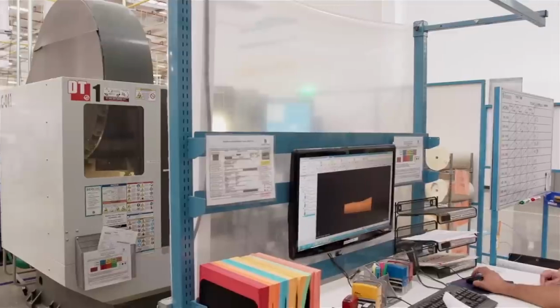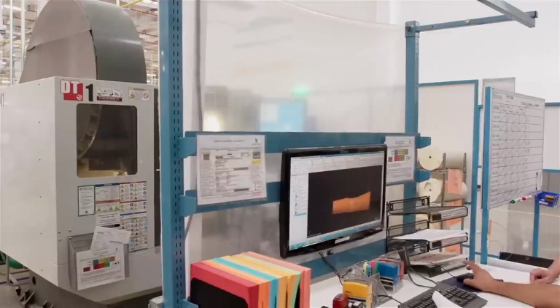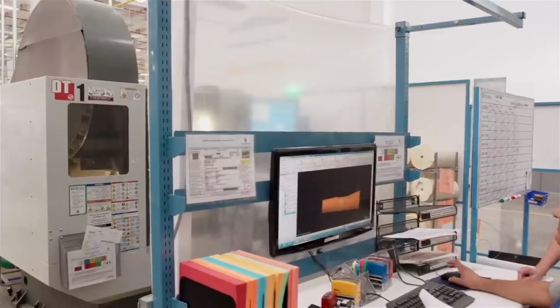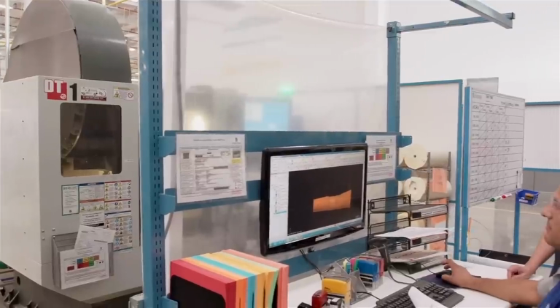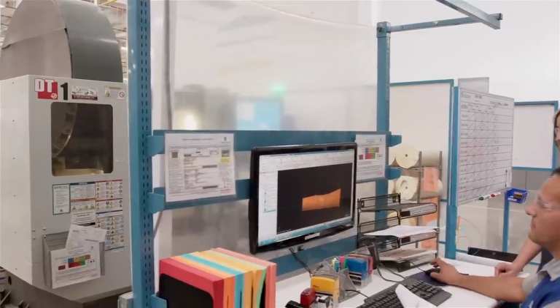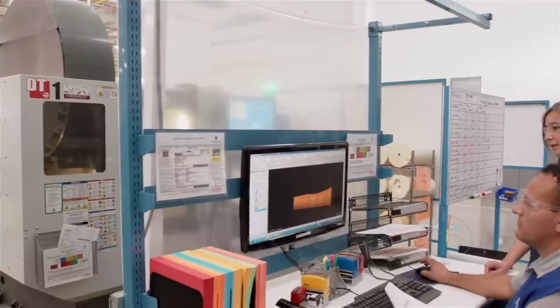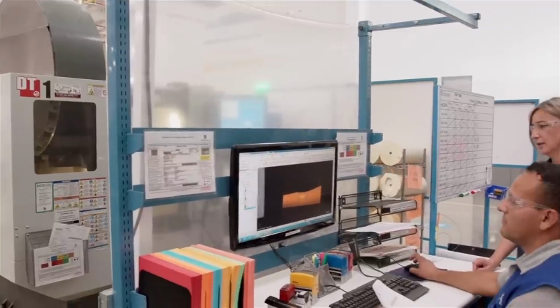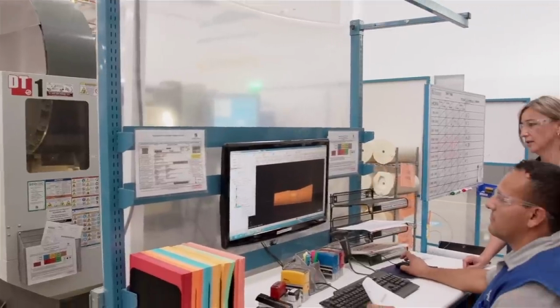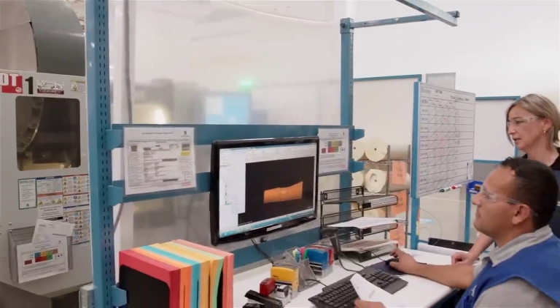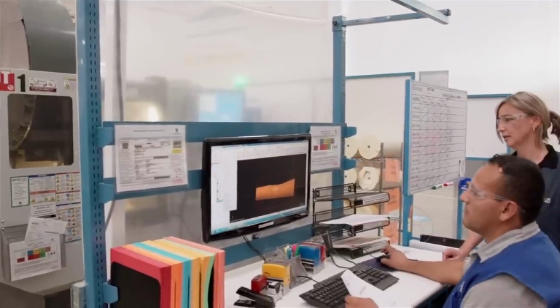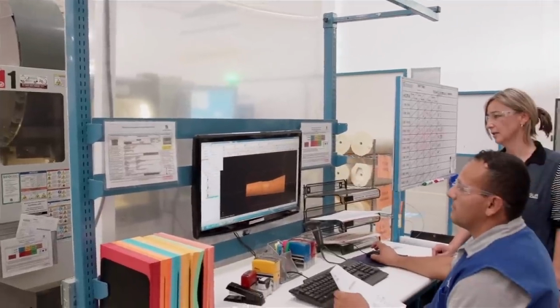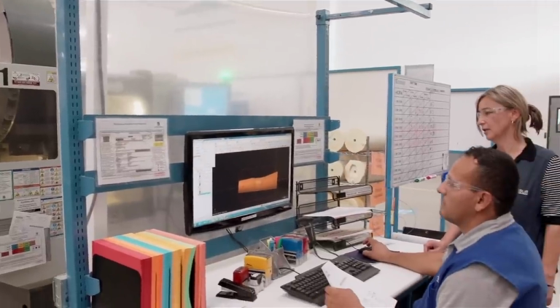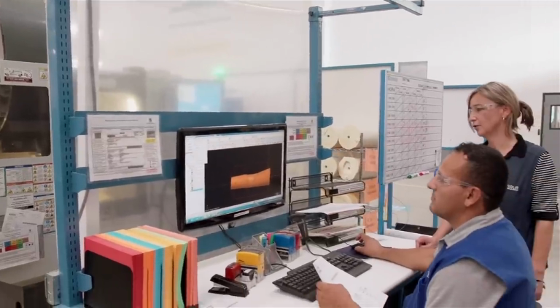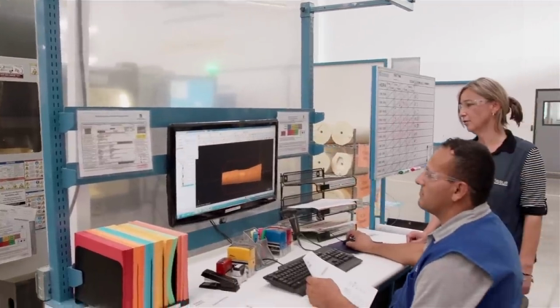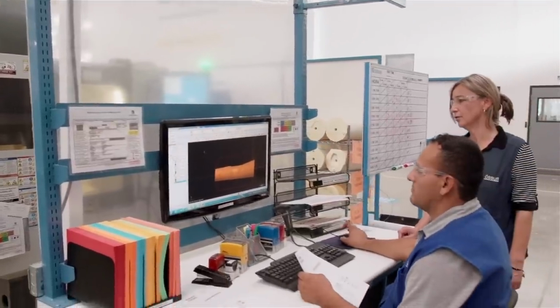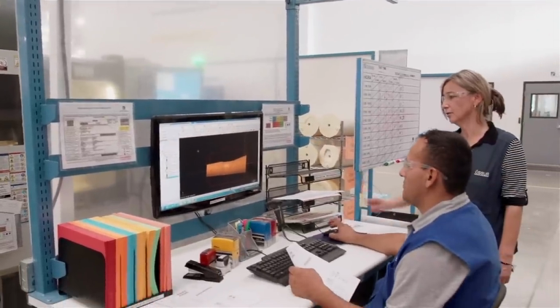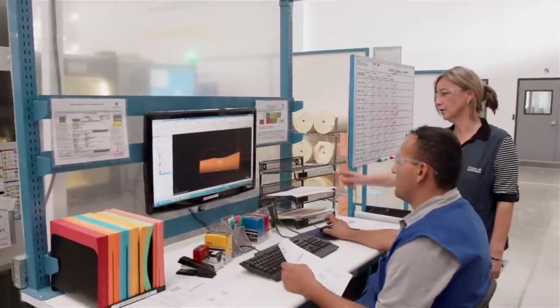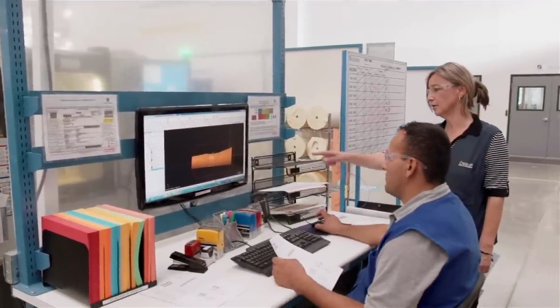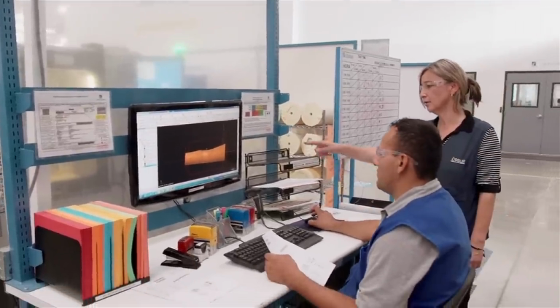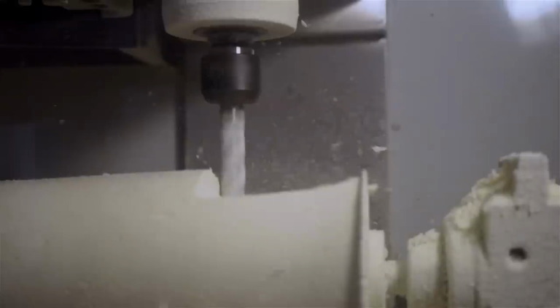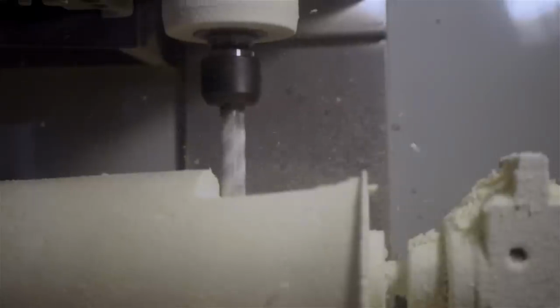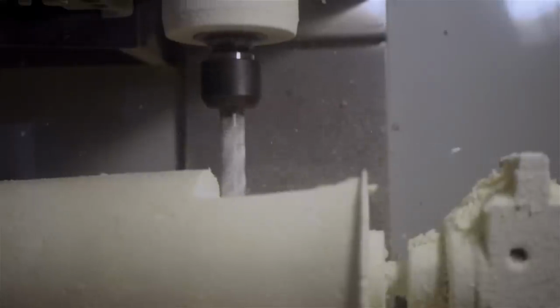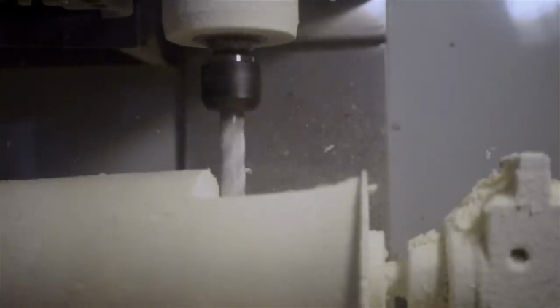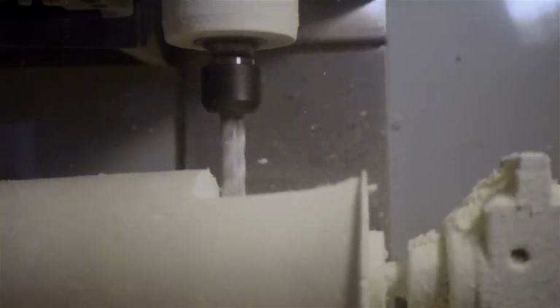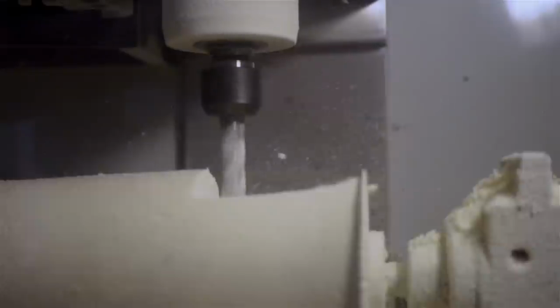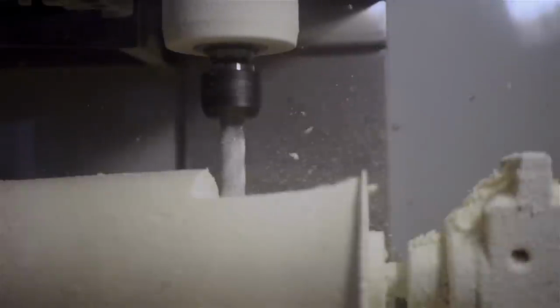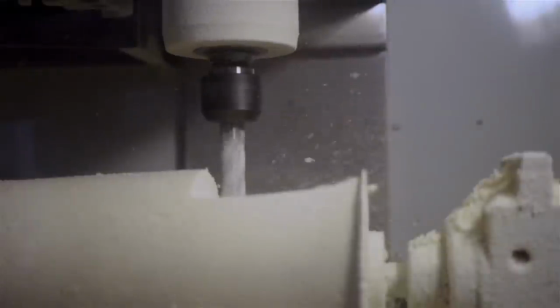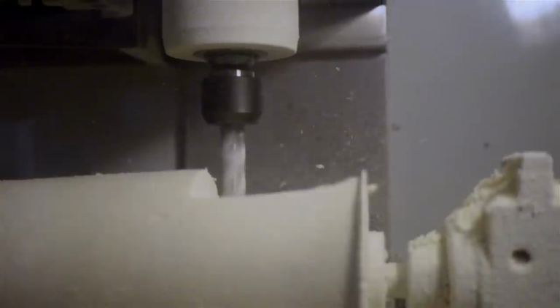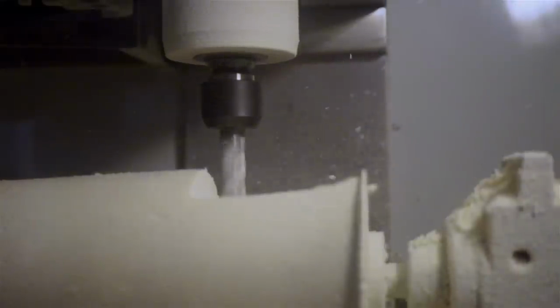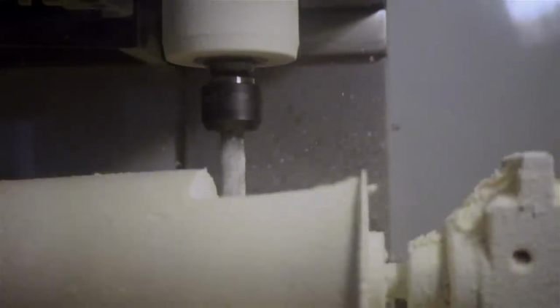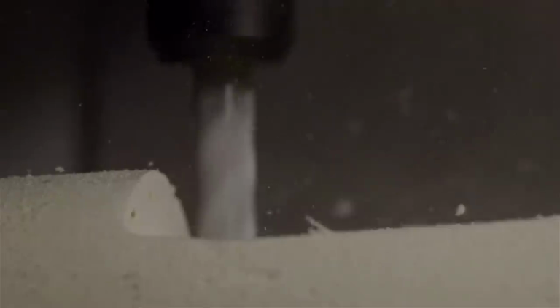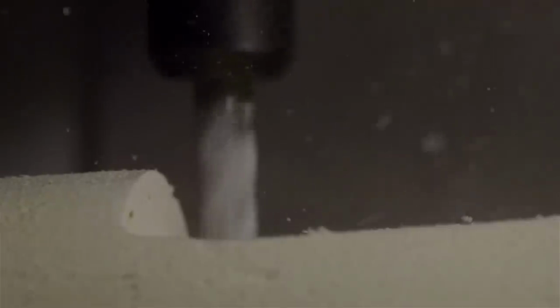While the exact manufacturing process varies a bit by product, the end result is always the same: a truly custom brace.